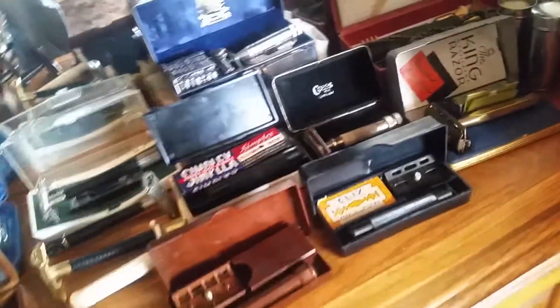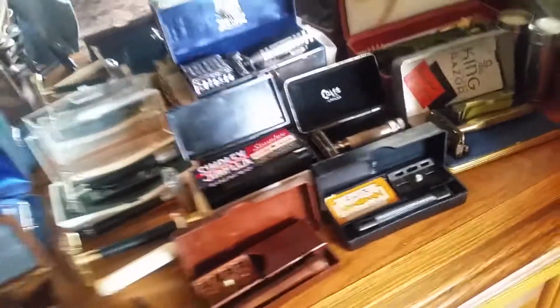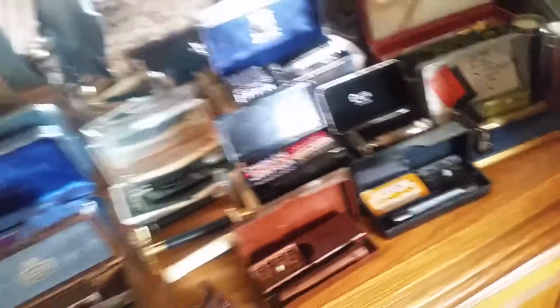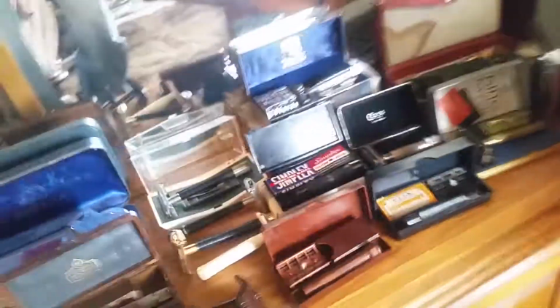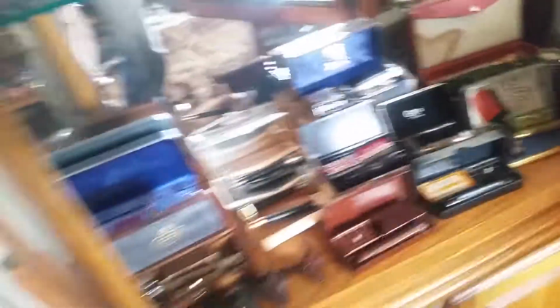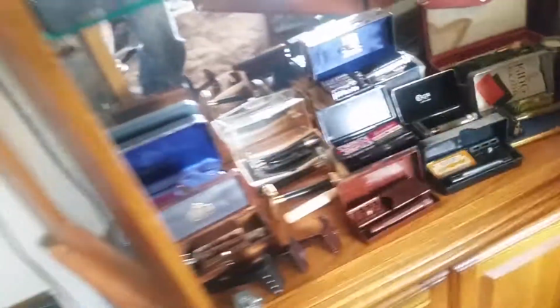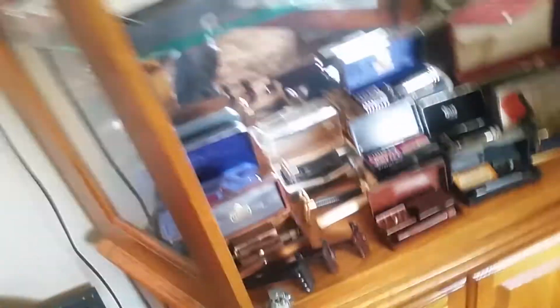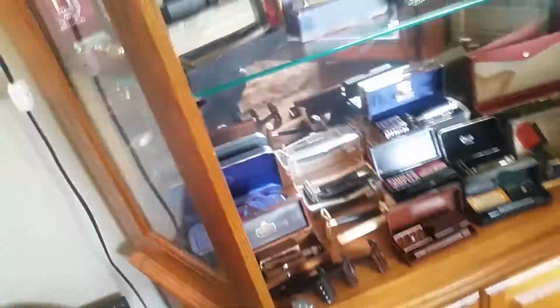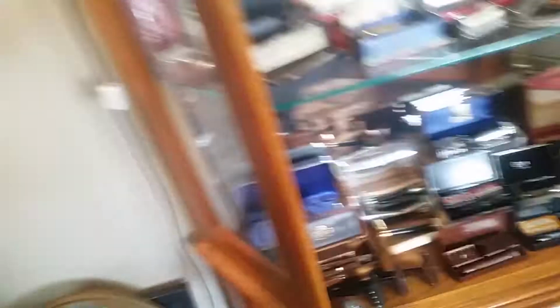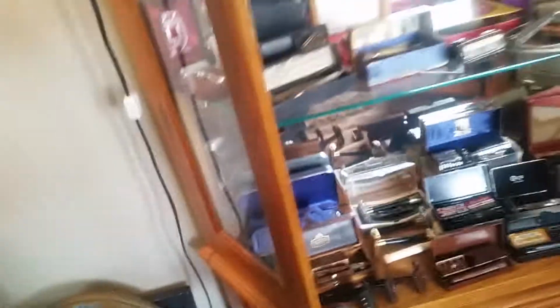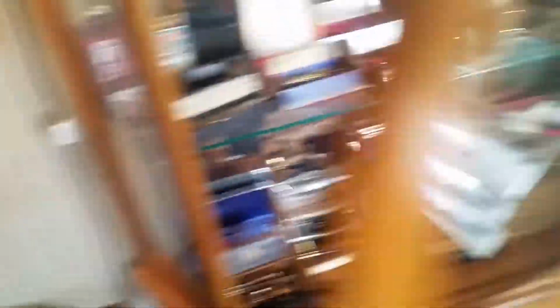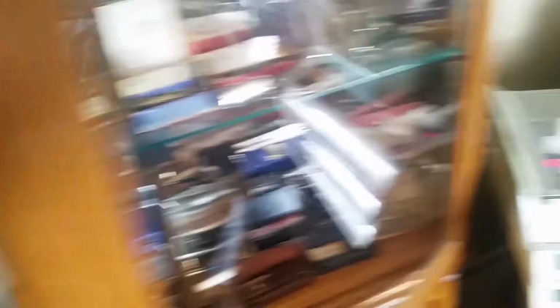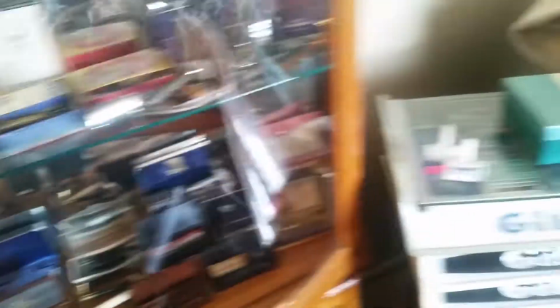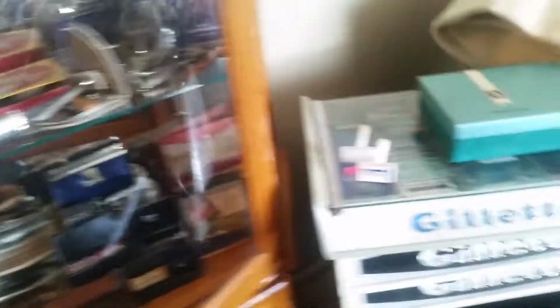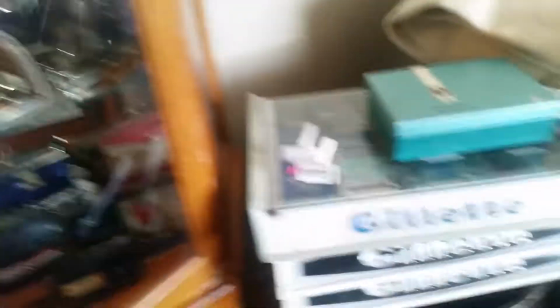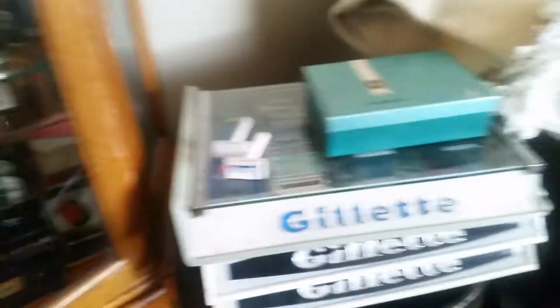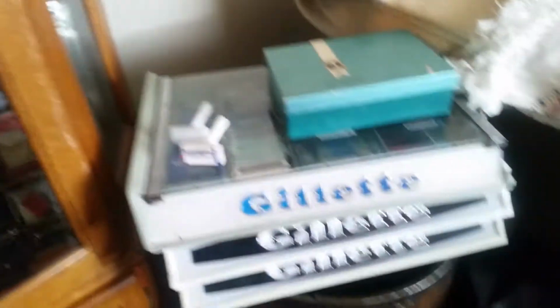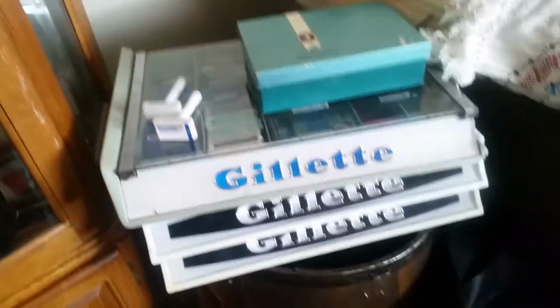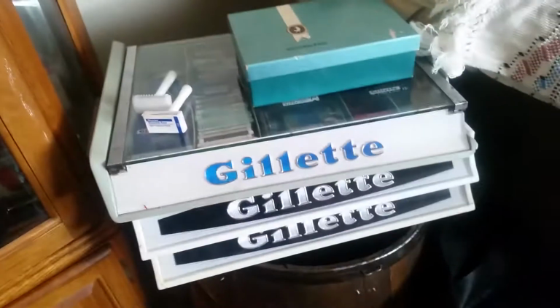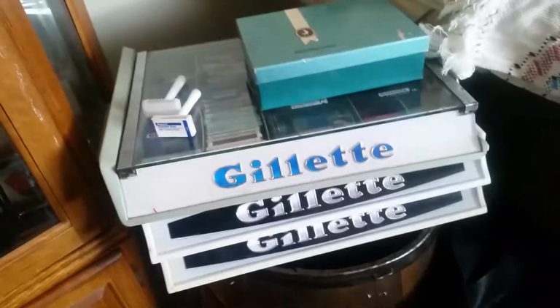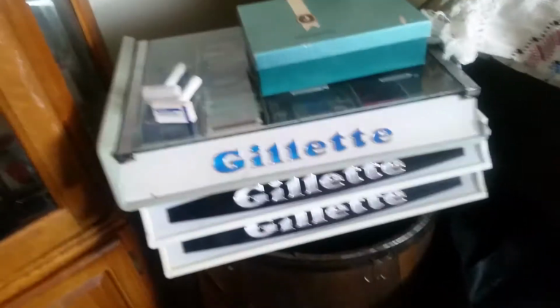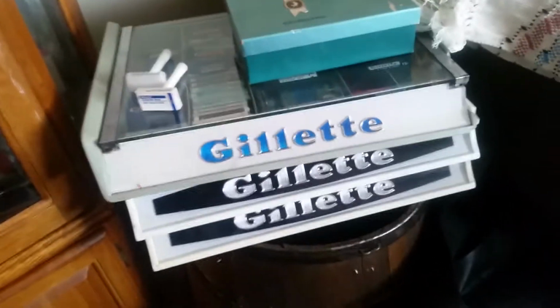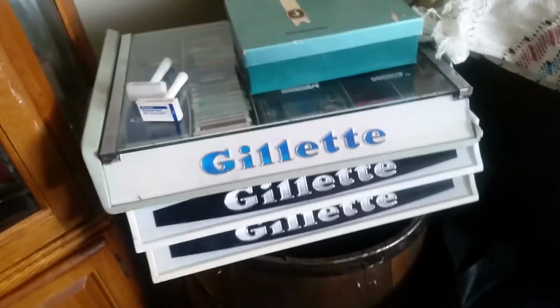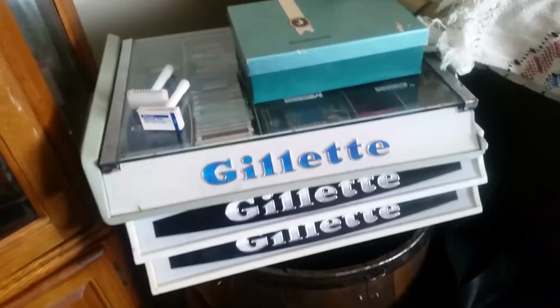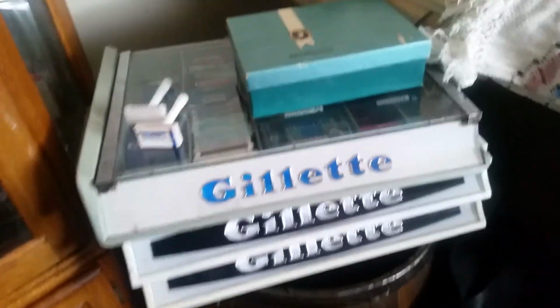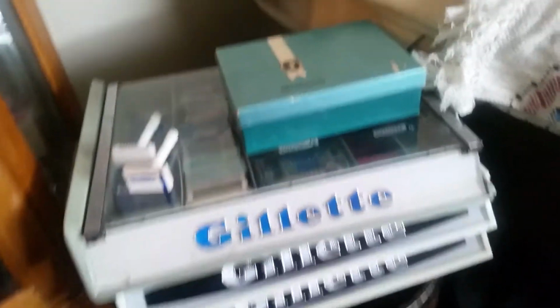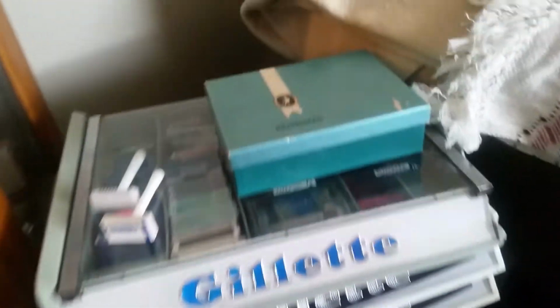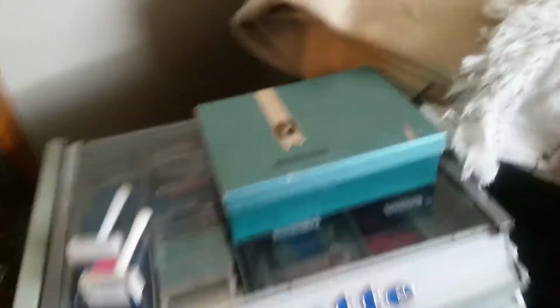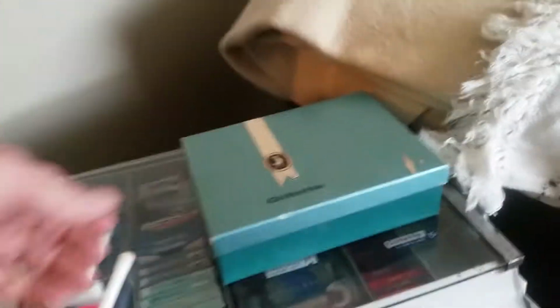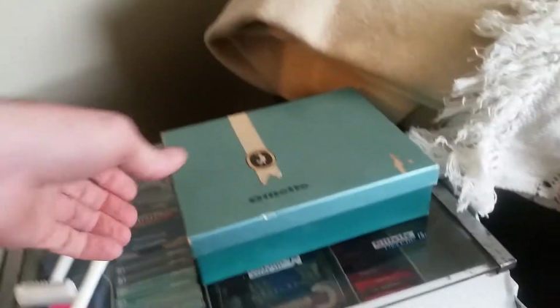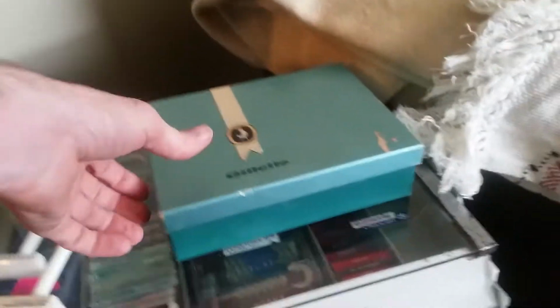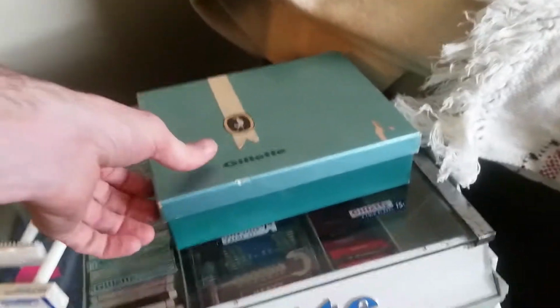Then you go over here. Got a couple display counters set up.